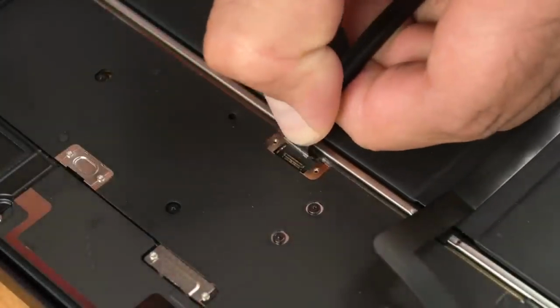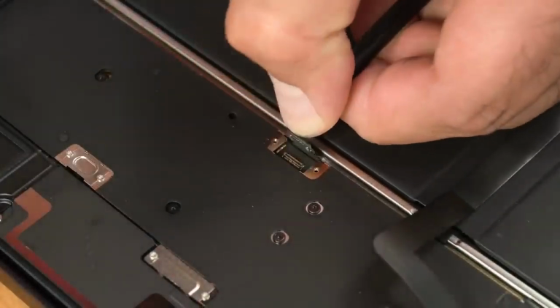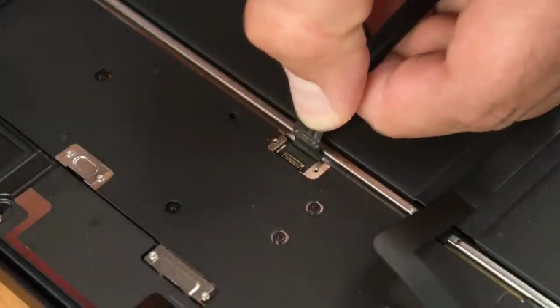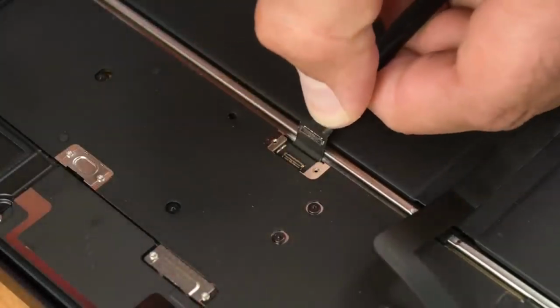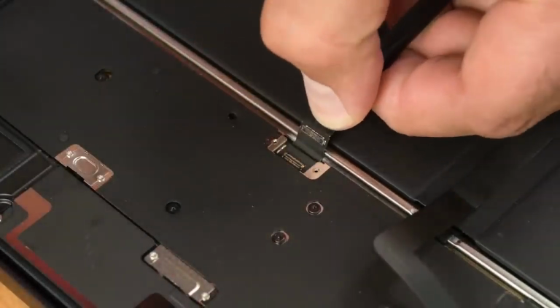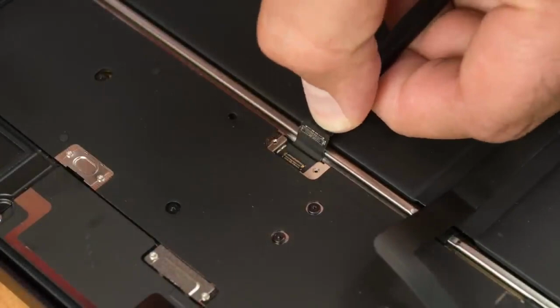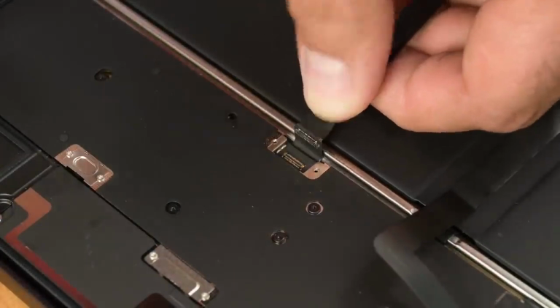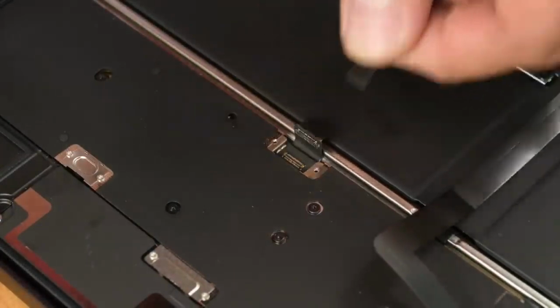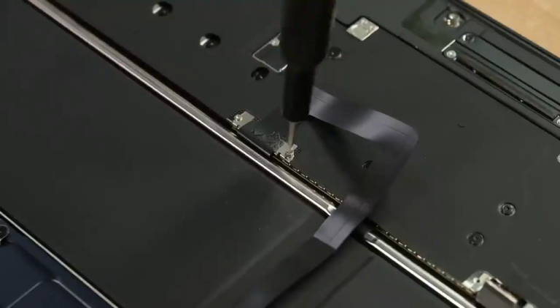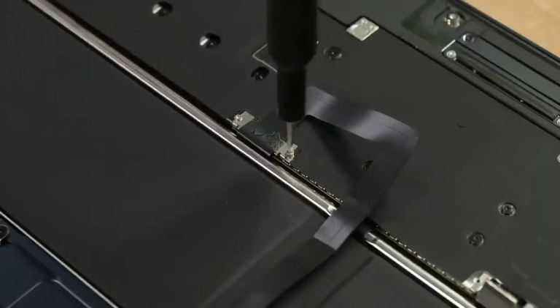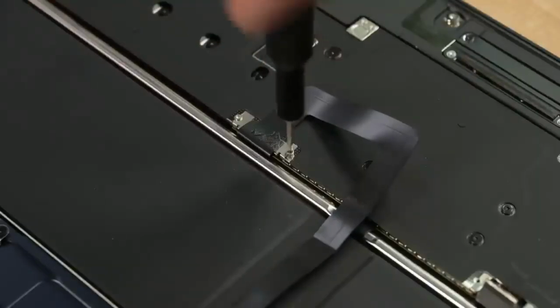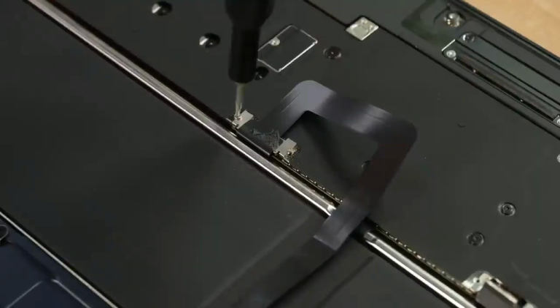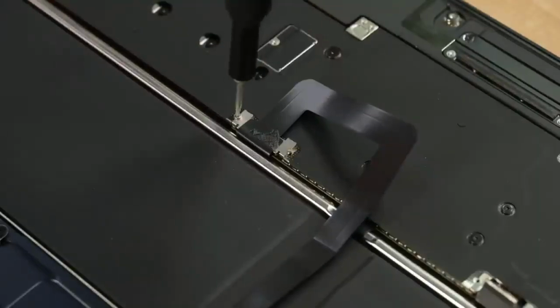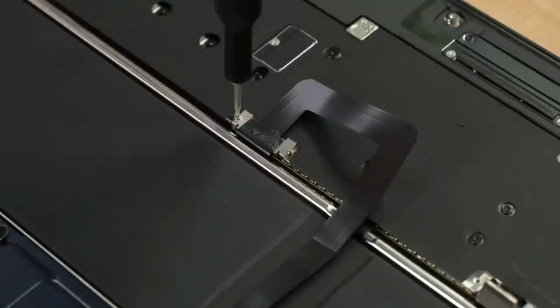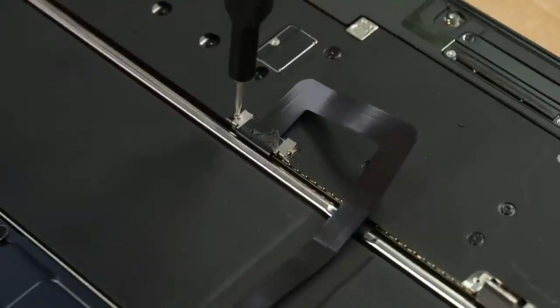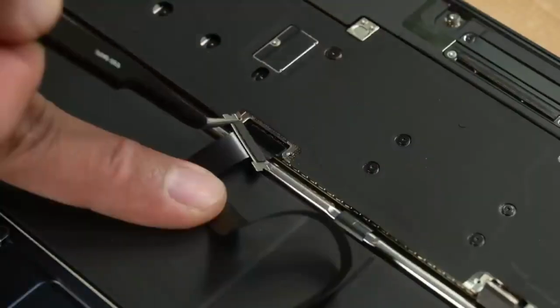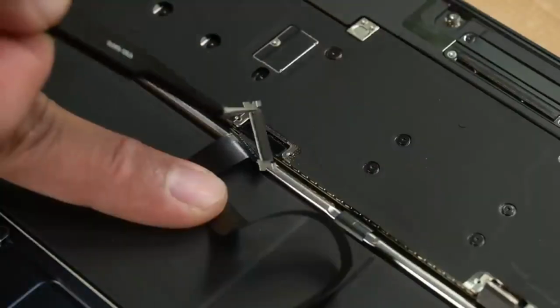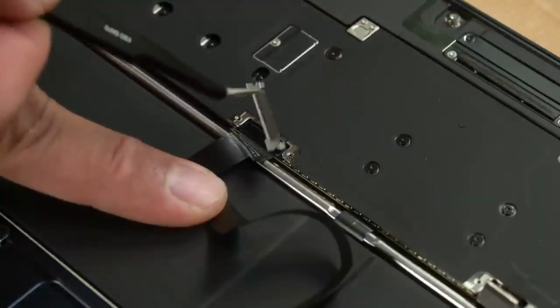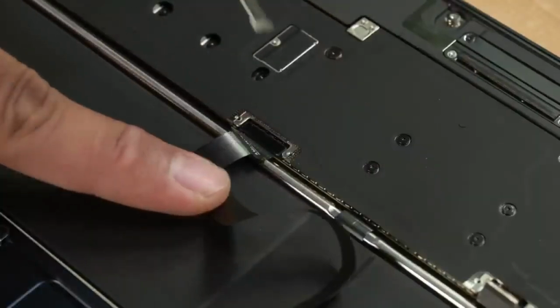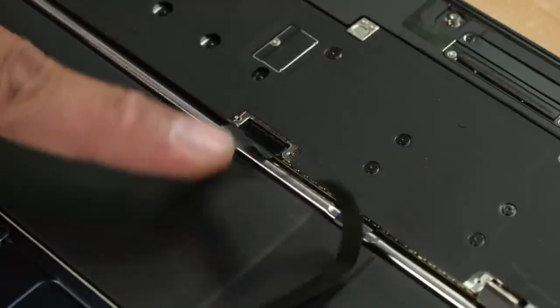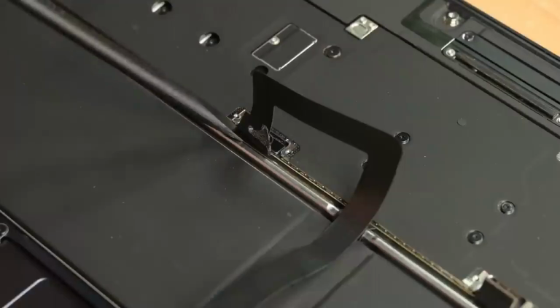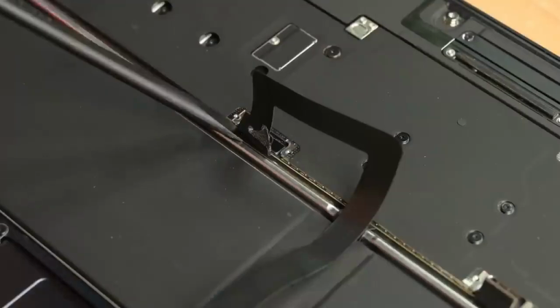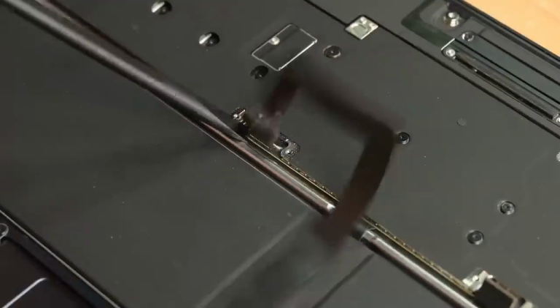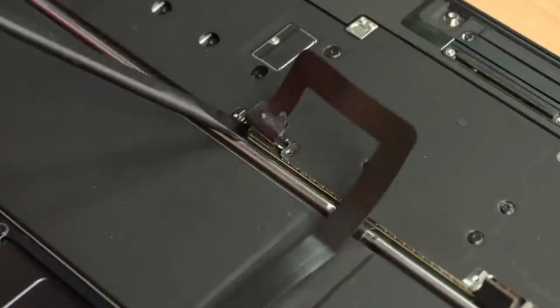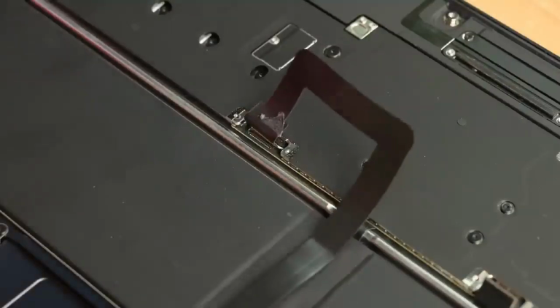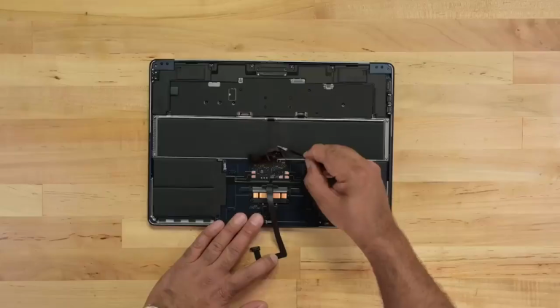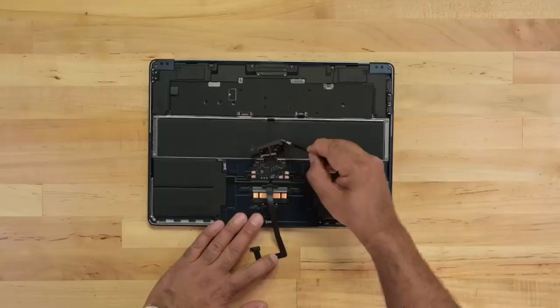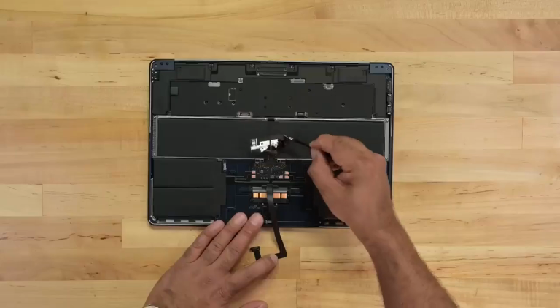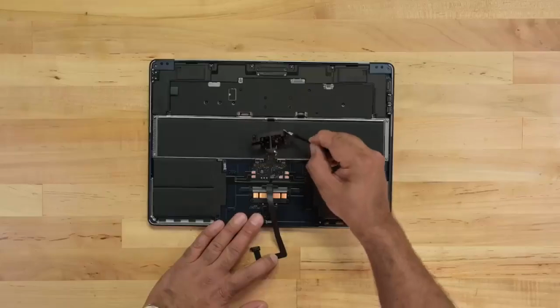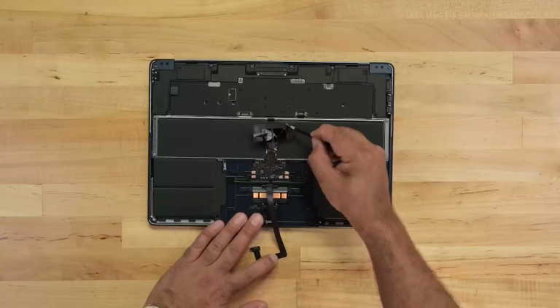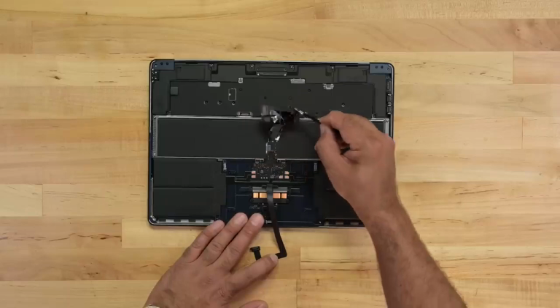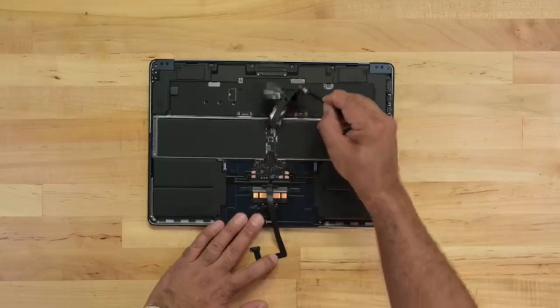it looks like the 15-inch takes after last year's miserable battery replacement experience. And yep, that's a trap connector. Let's peek under the trackpad cable to be sure, but no shortcuts on this one. It's on to the logic board.